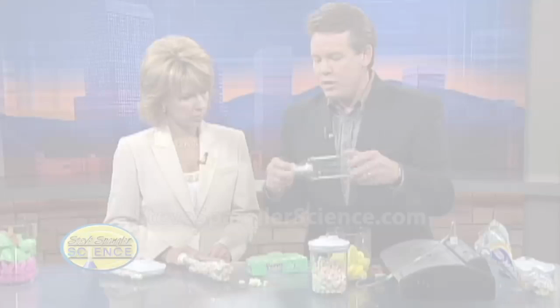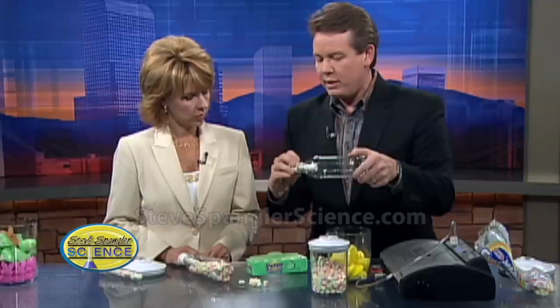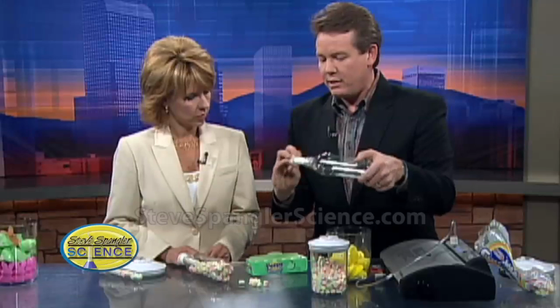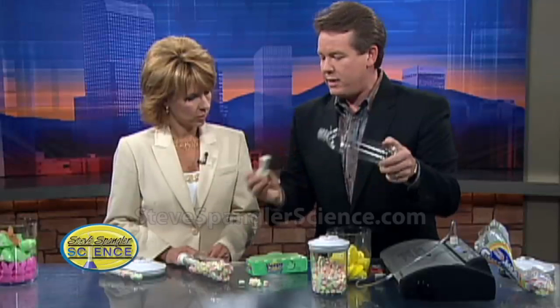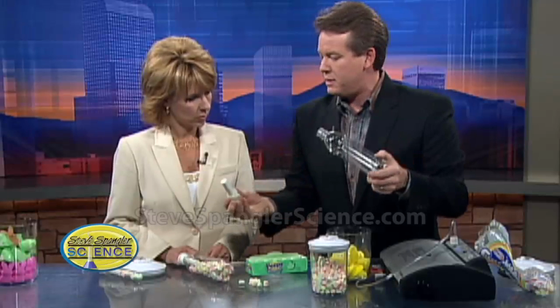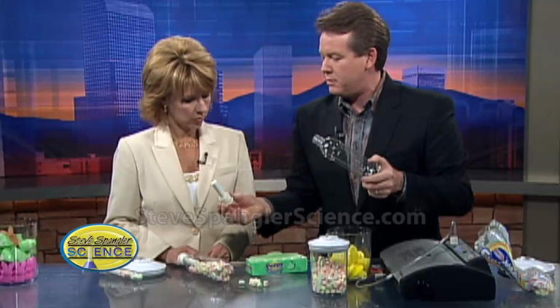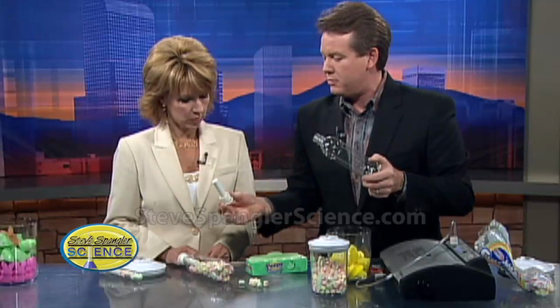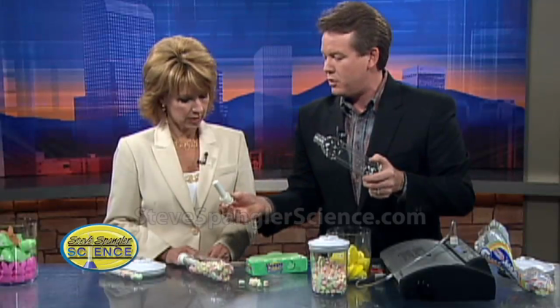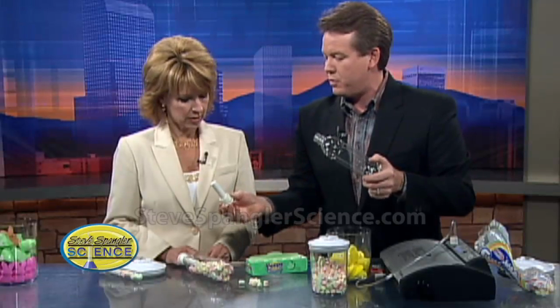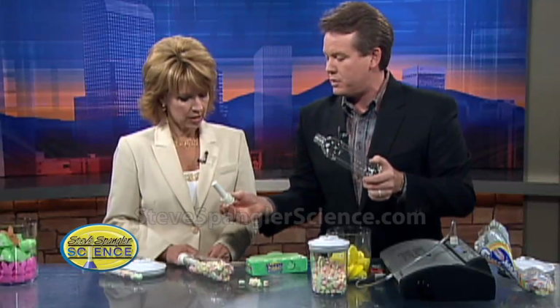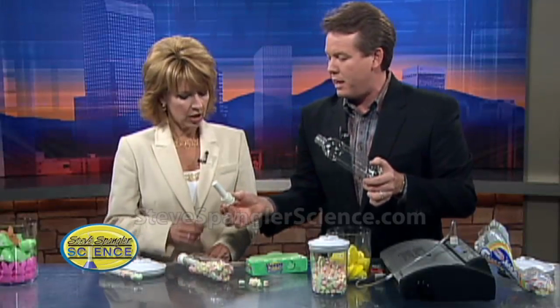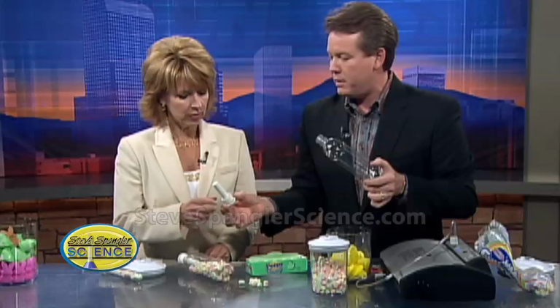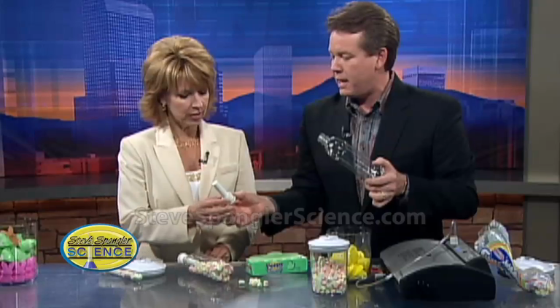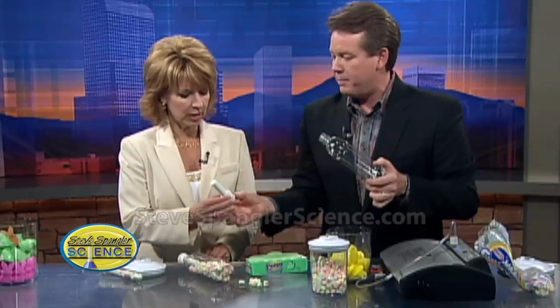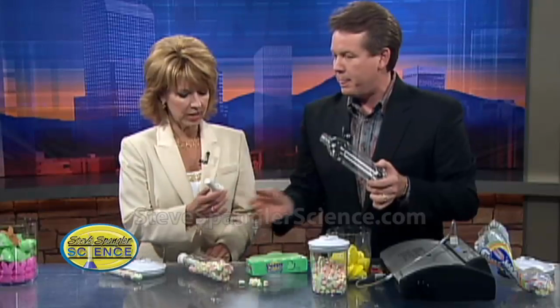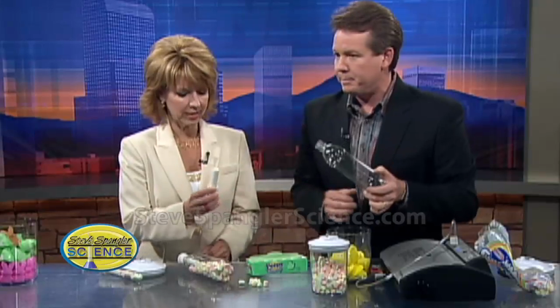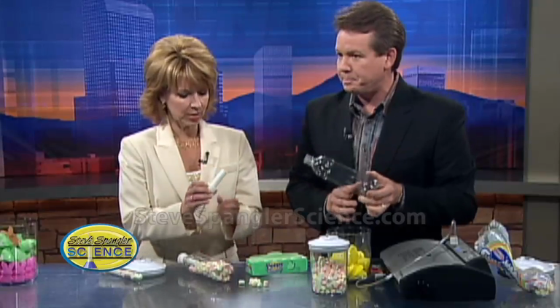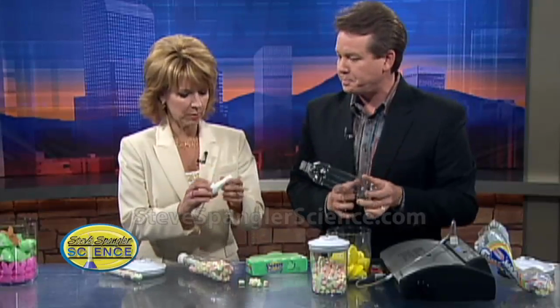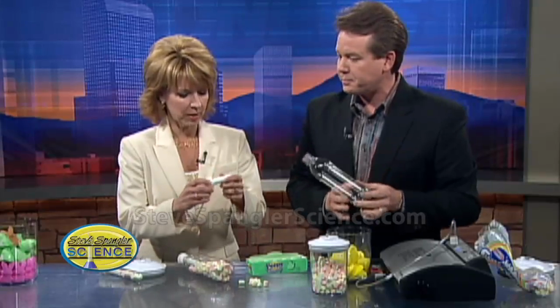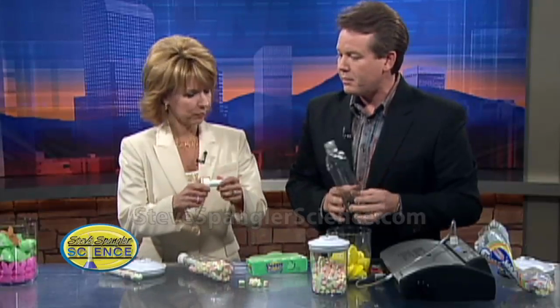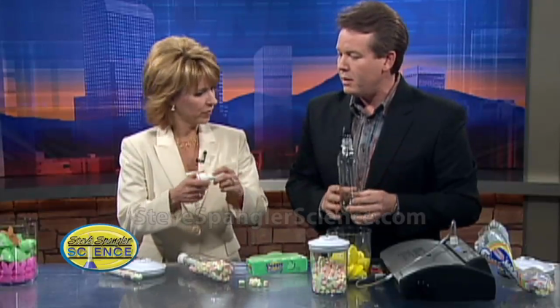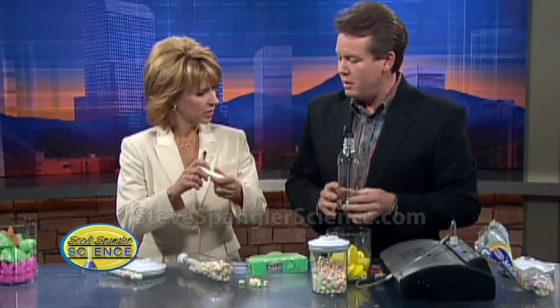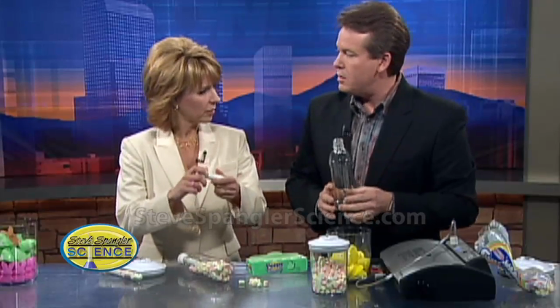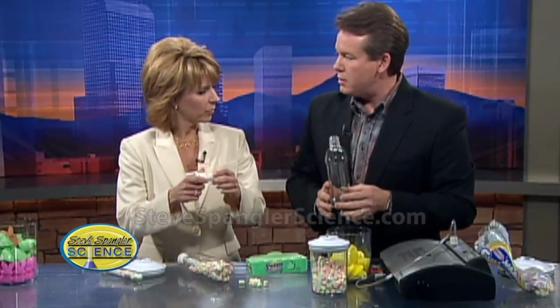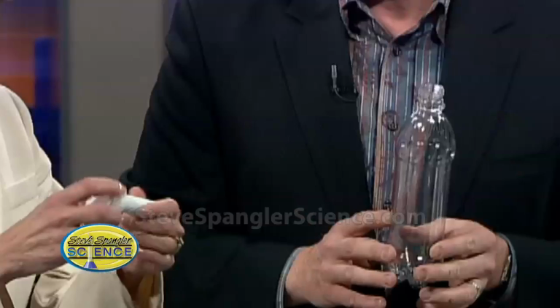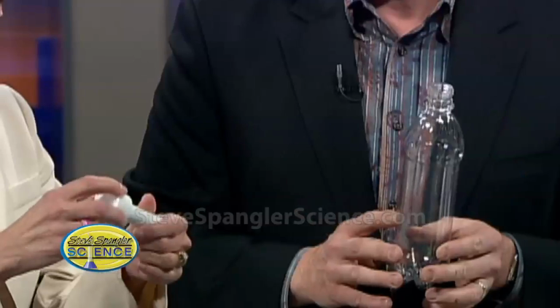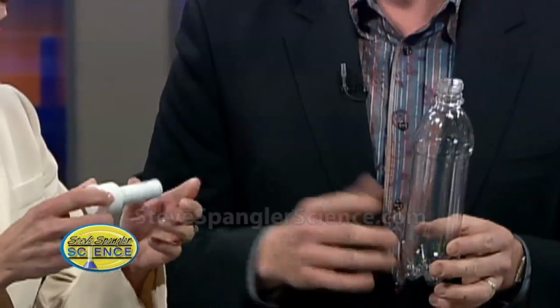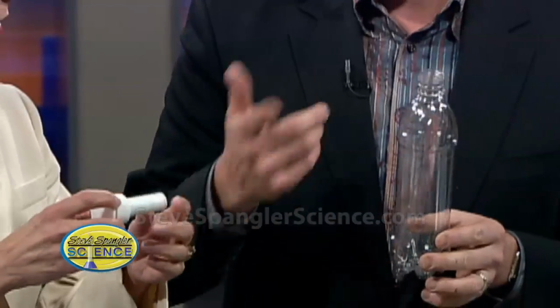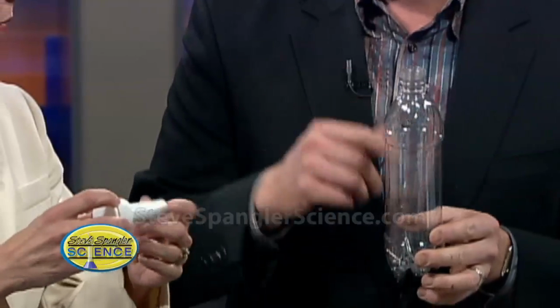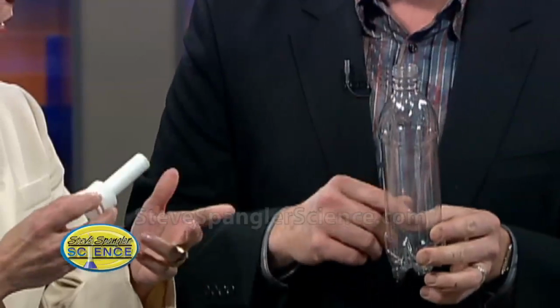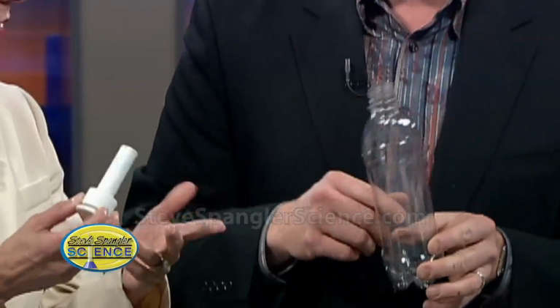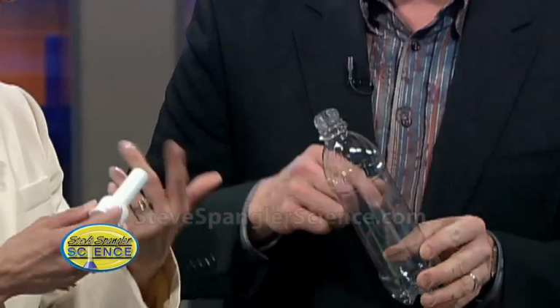You know what that device is? Show the viewers that. What is that? Oh, you keep that in soda pop — fizz stopper, whatever you call it. It's a fizz keeper. You're right.